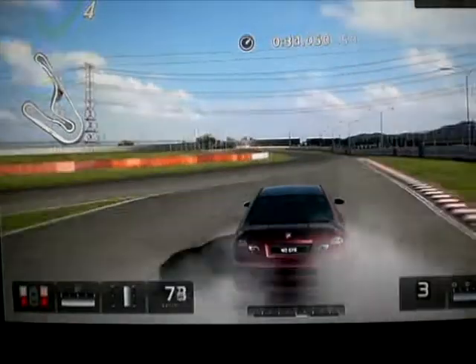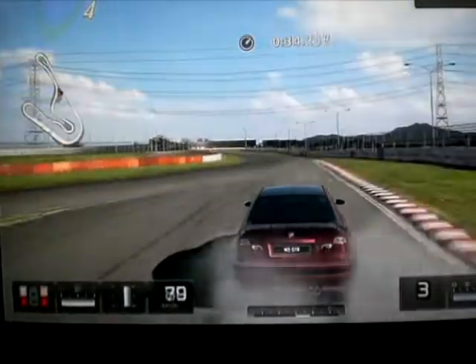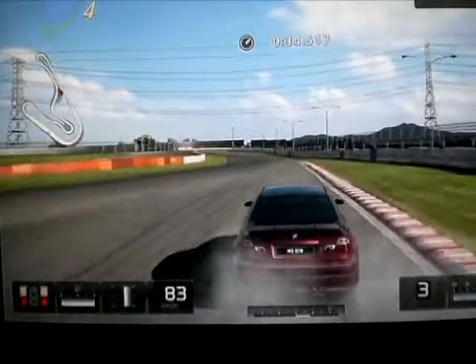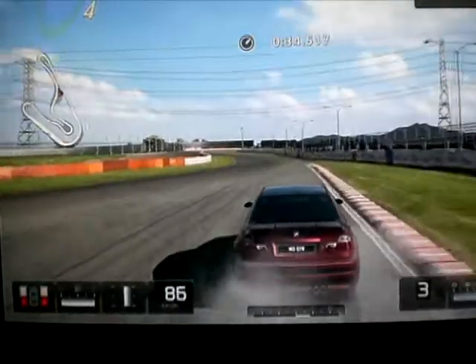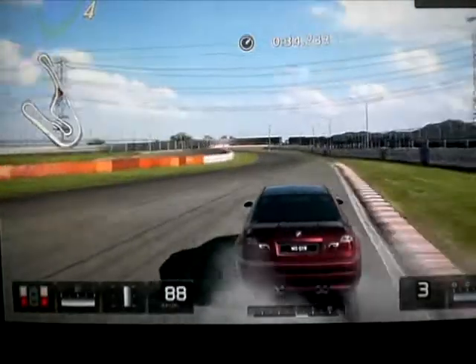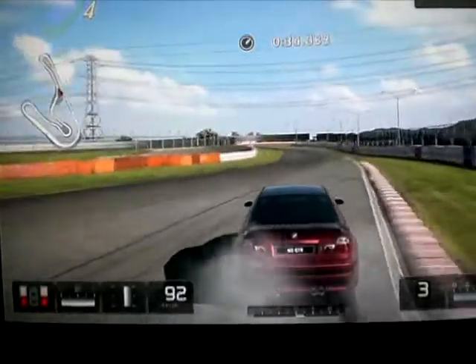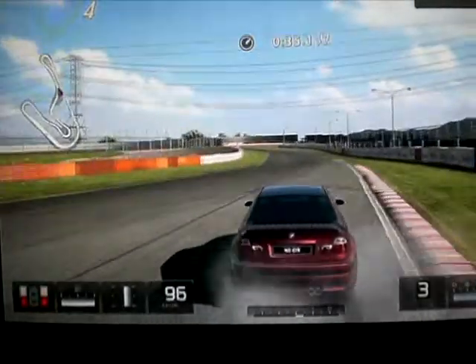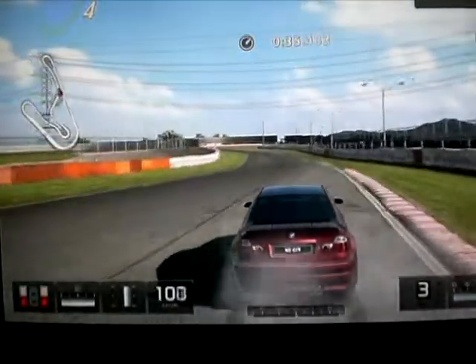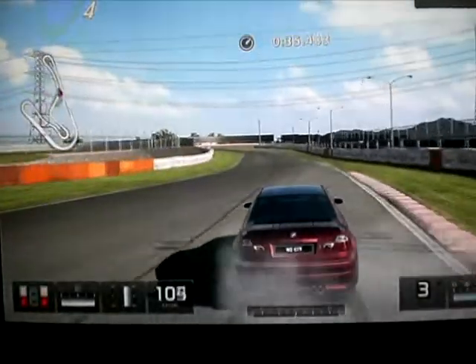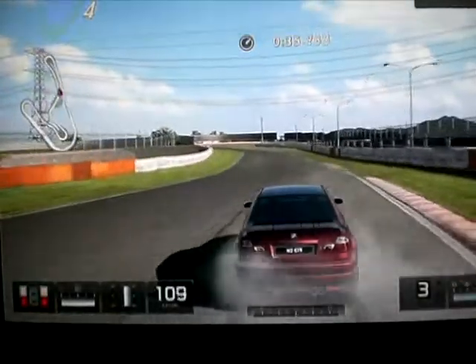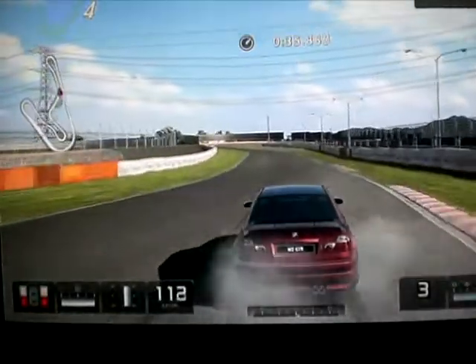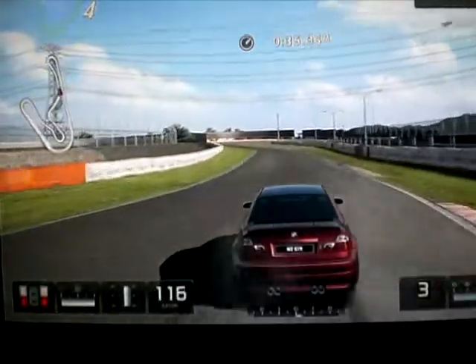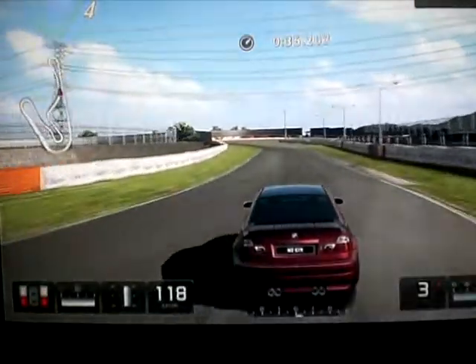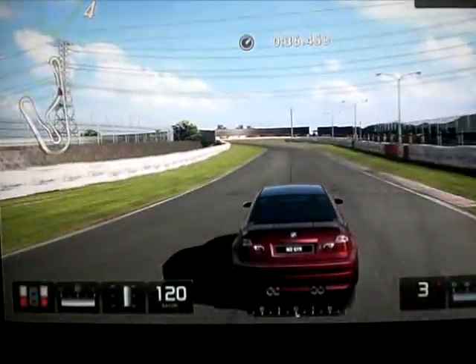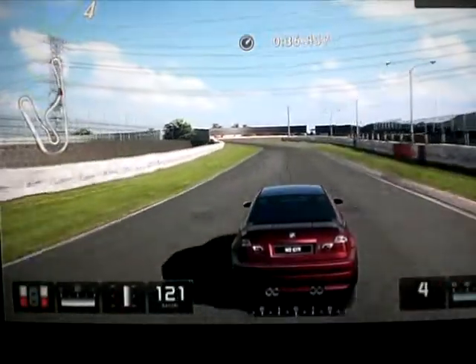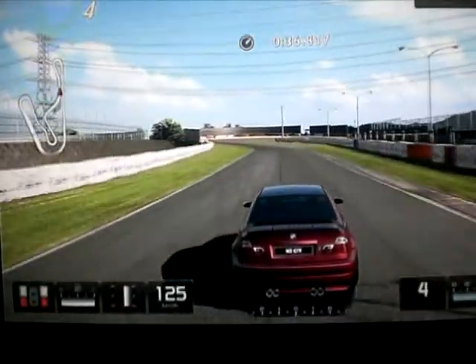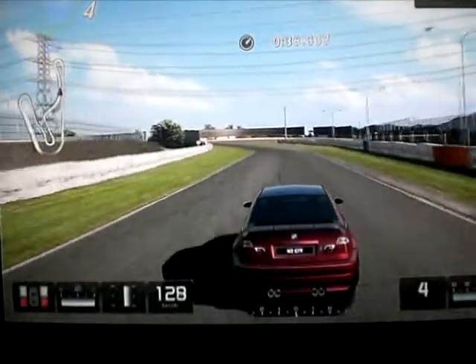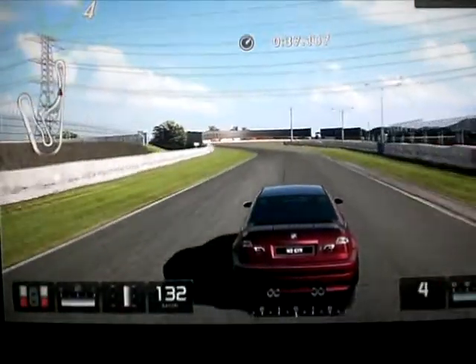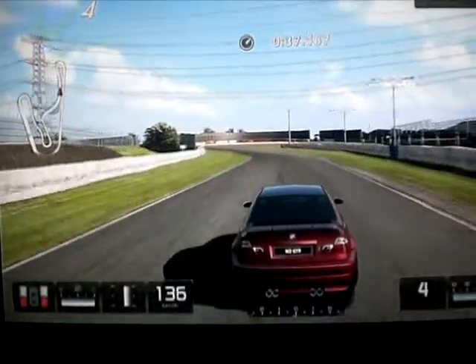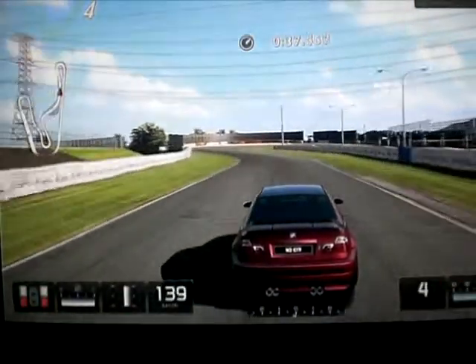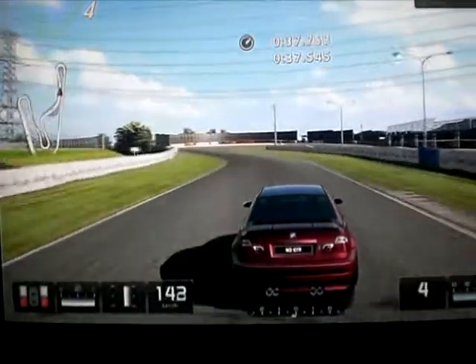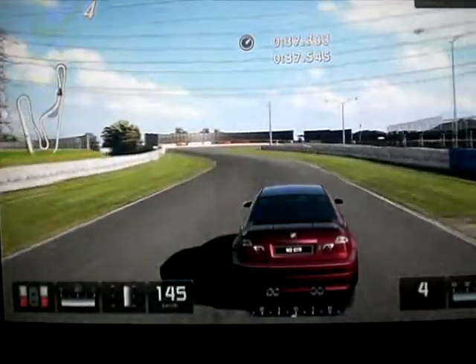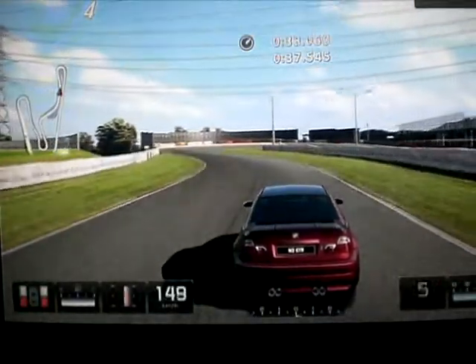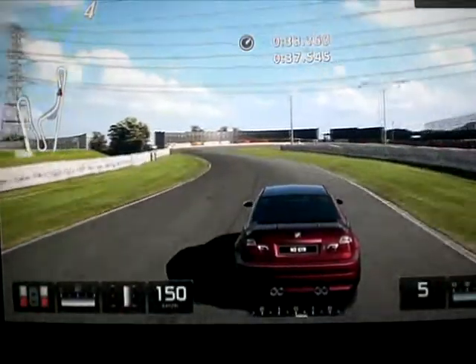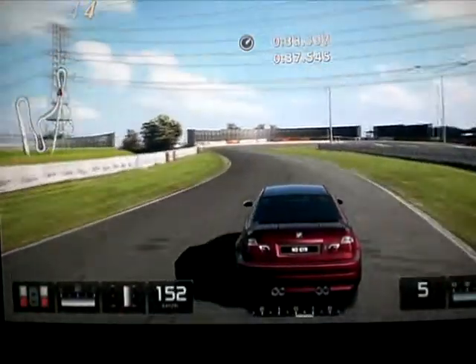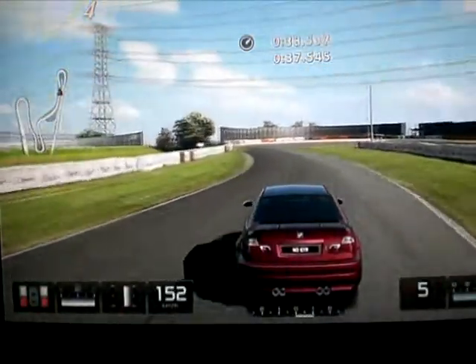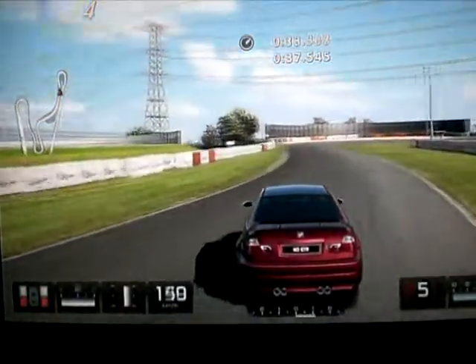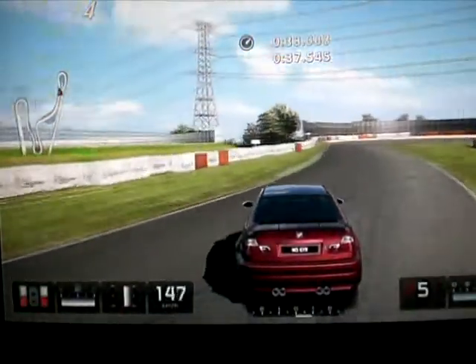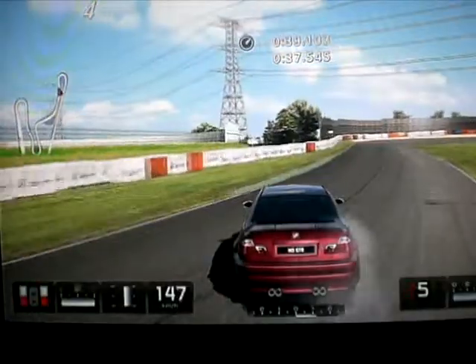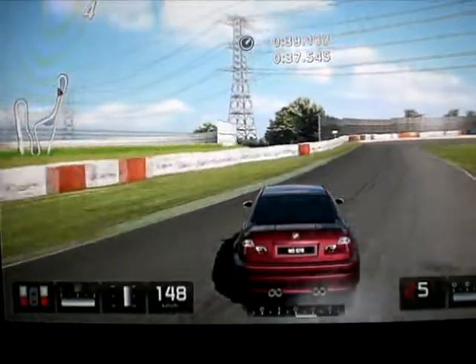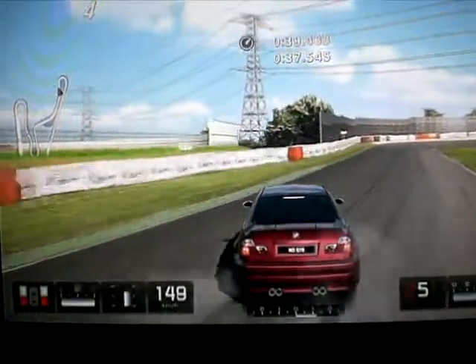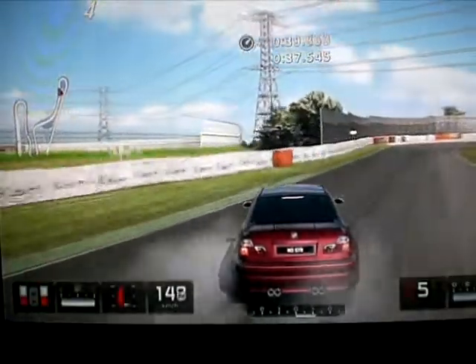Pour l'instant je me débrouille plutôt pas mal, j'espère que ça va continuer.